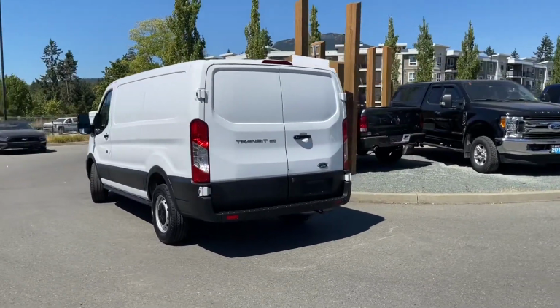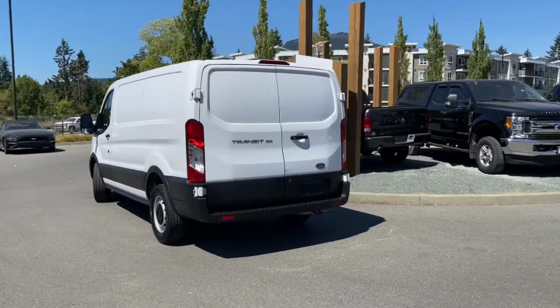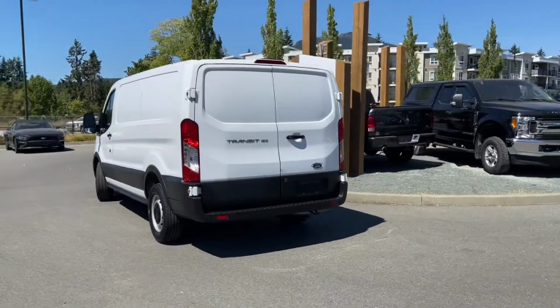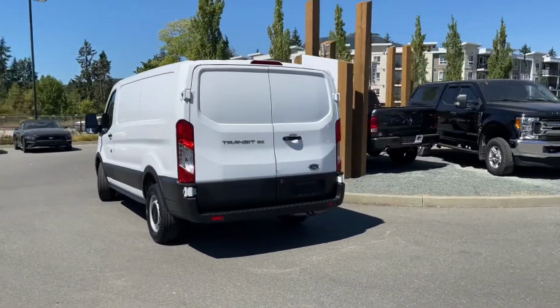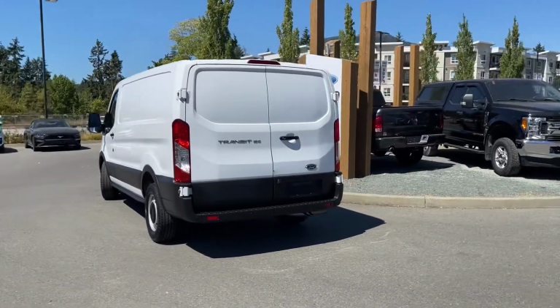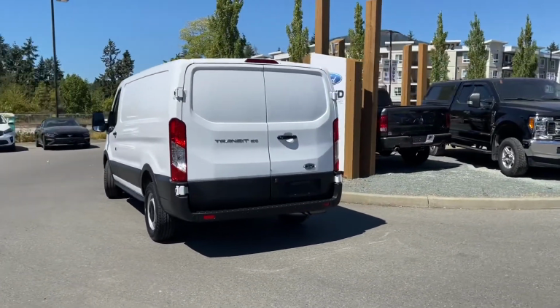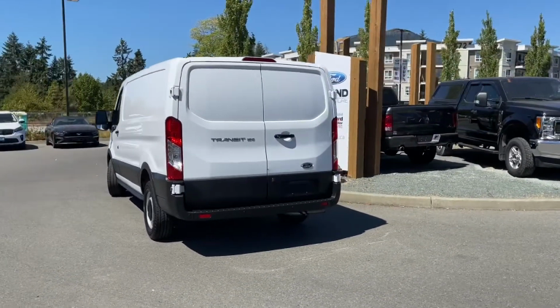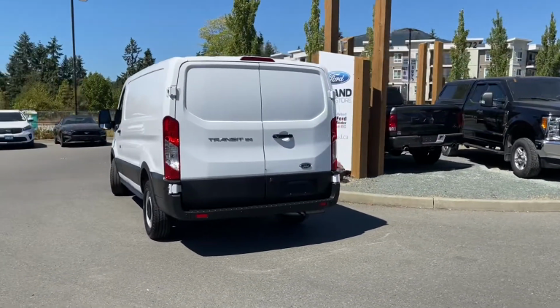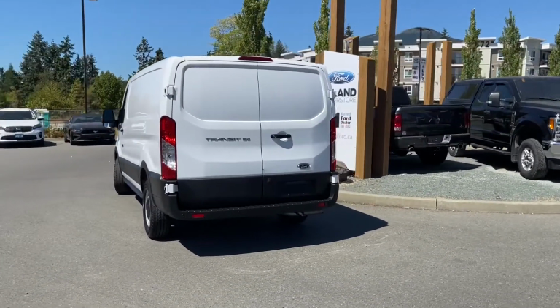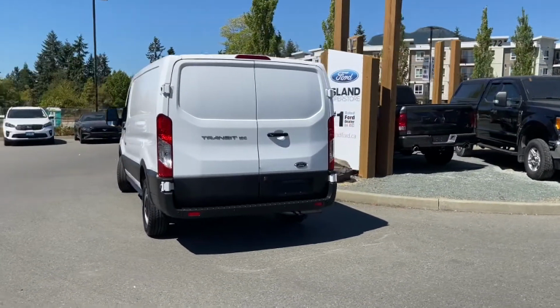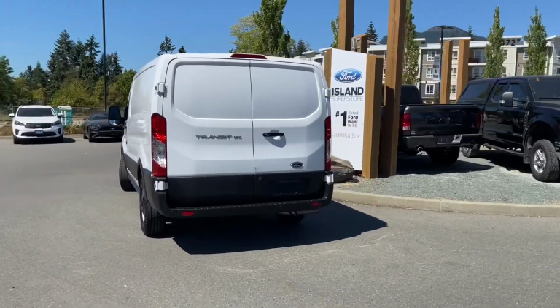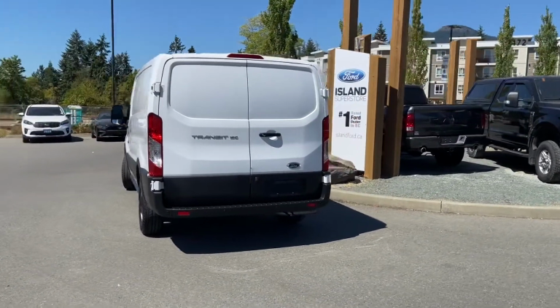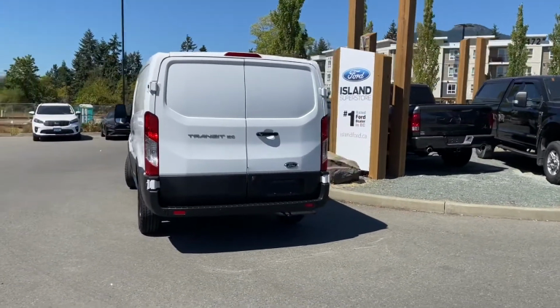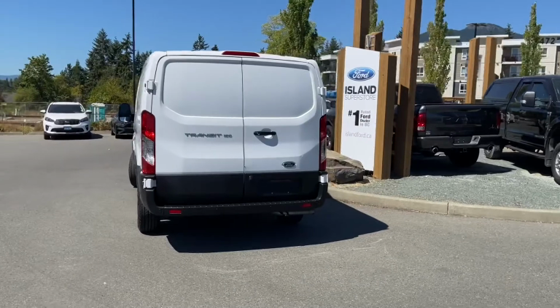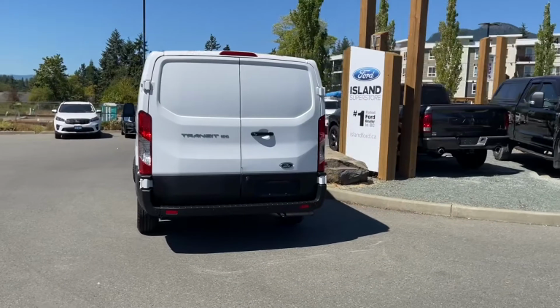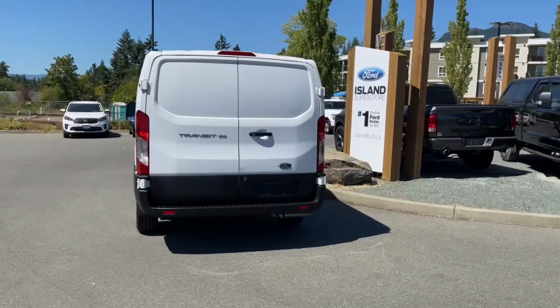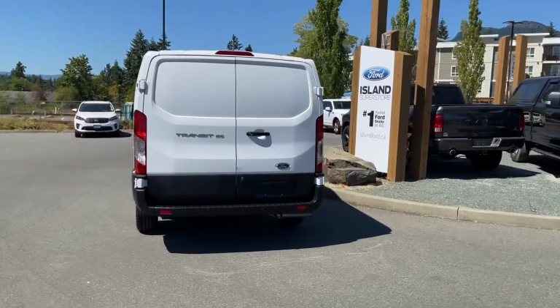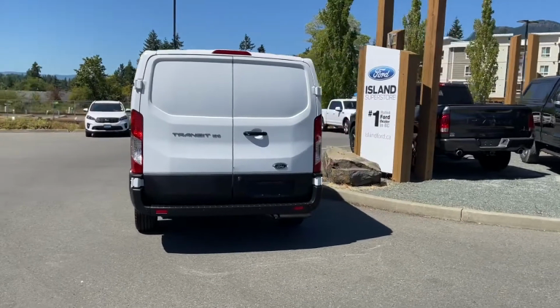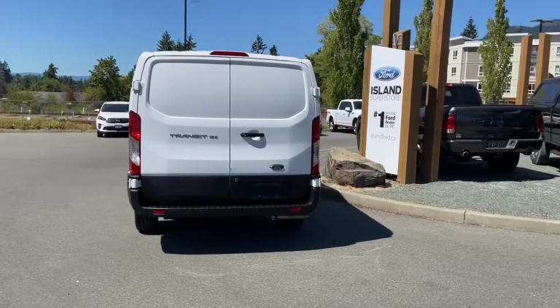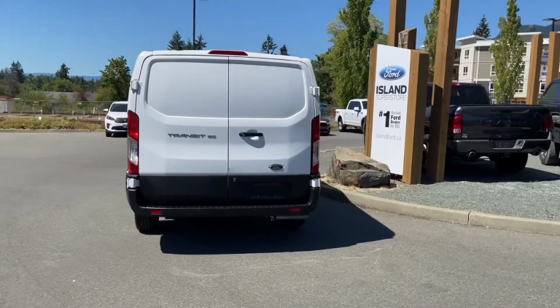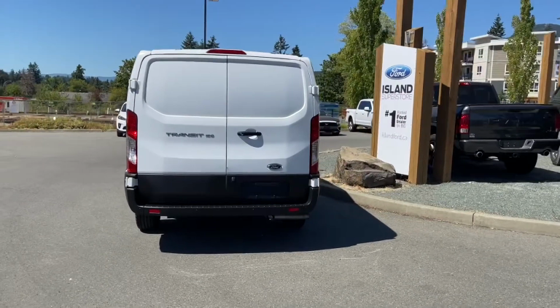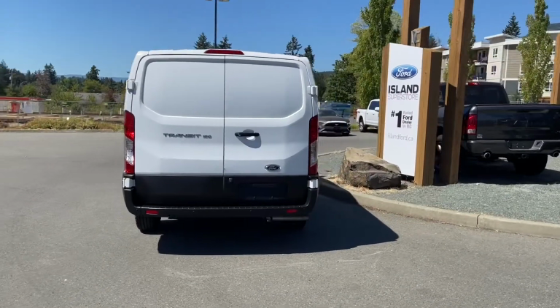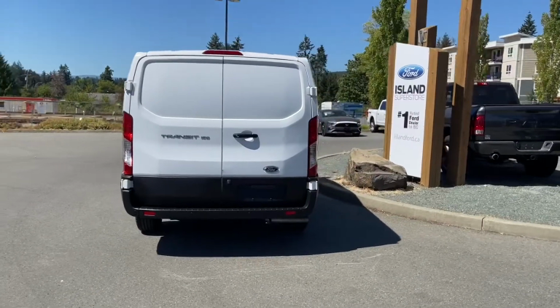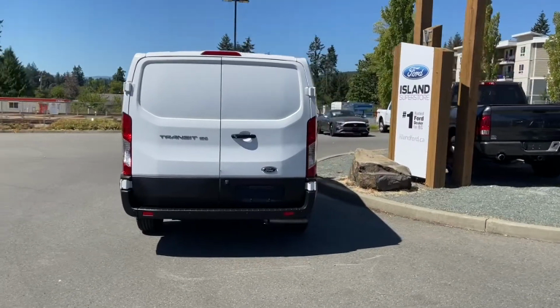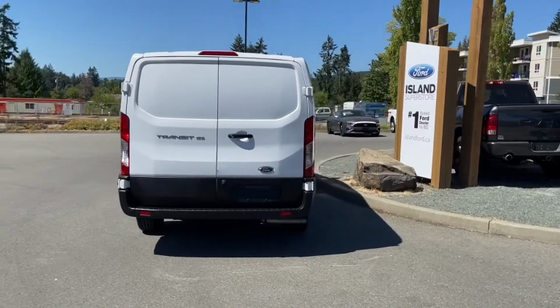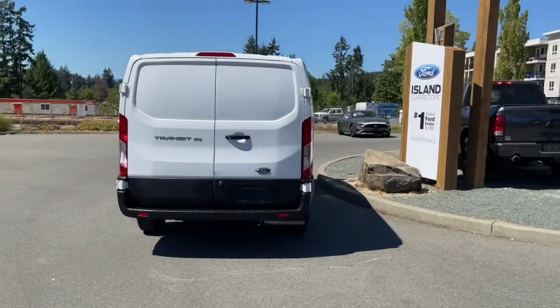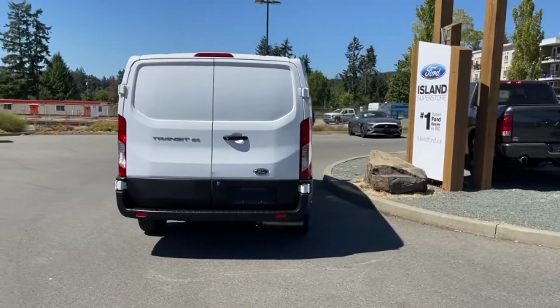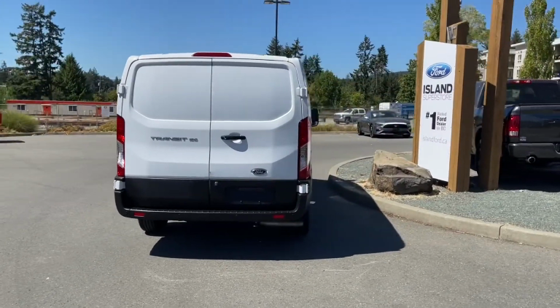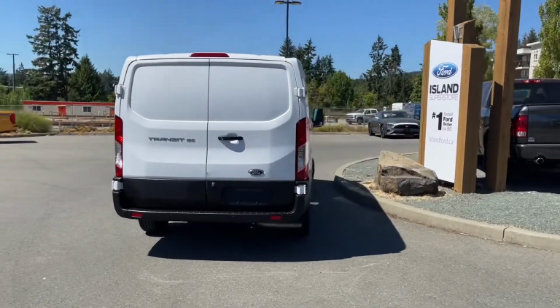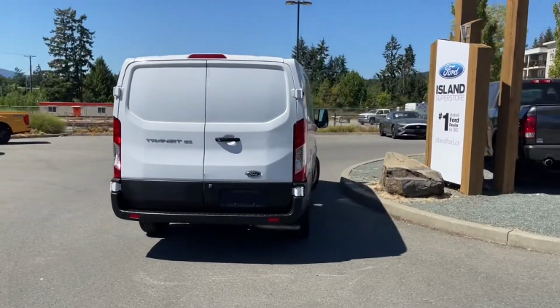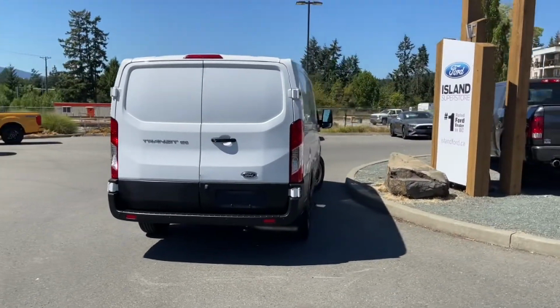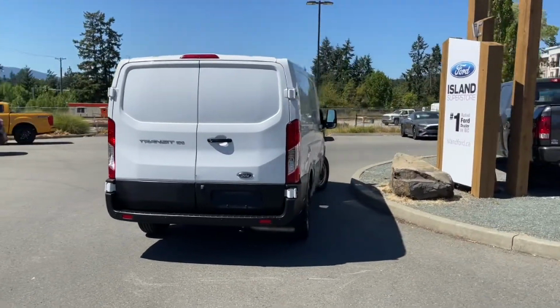It's really easy to take this vehicle out on a test drive. You can book it online at islandford.ca and stay tuned — we're going to have a look under the hood and inside and out.